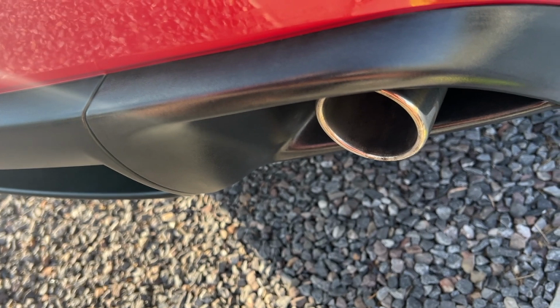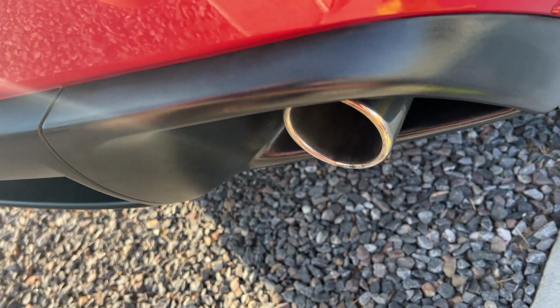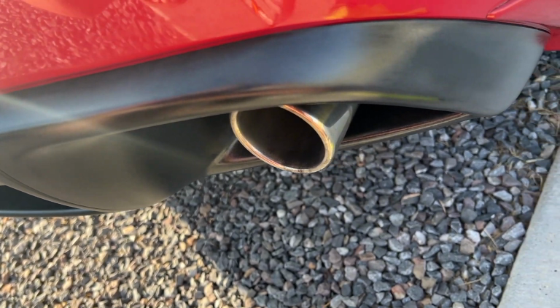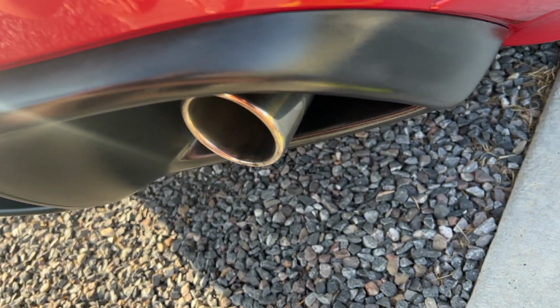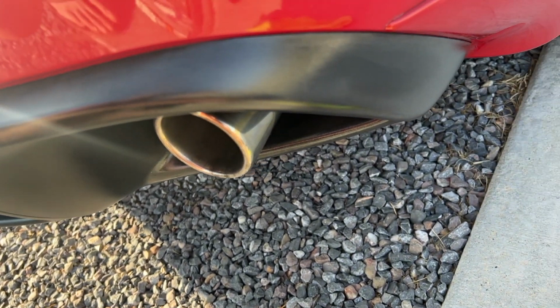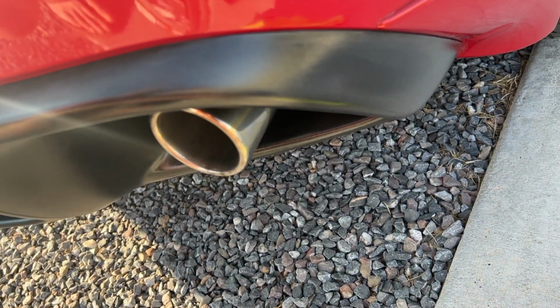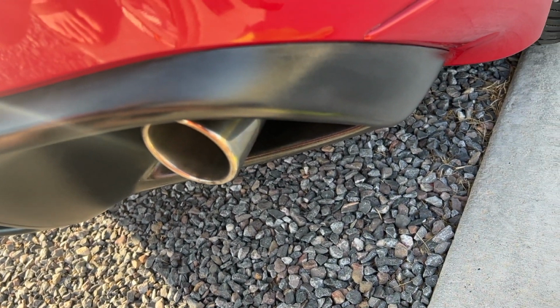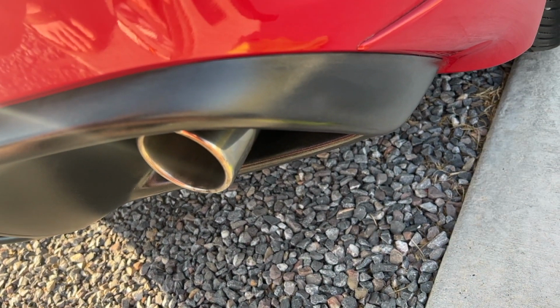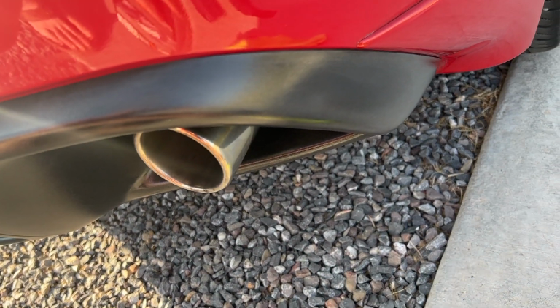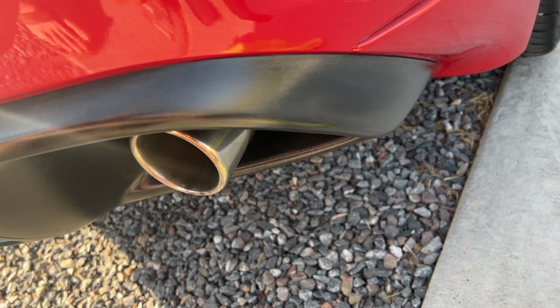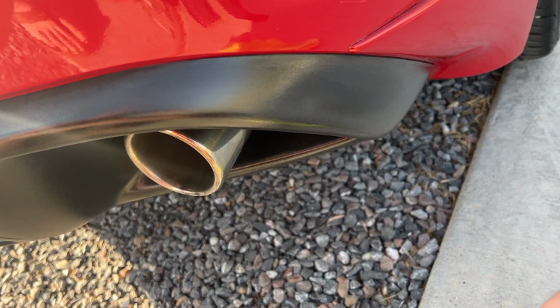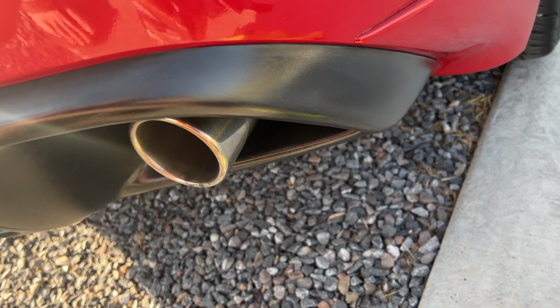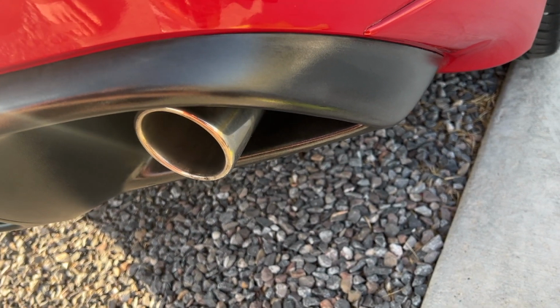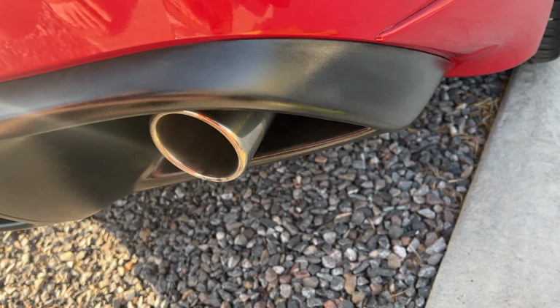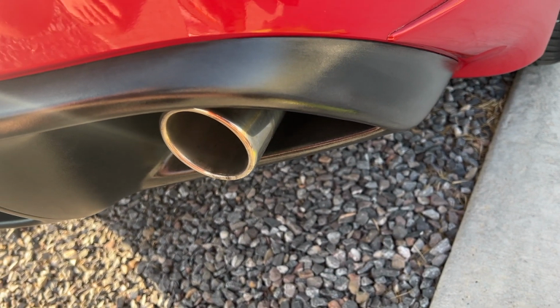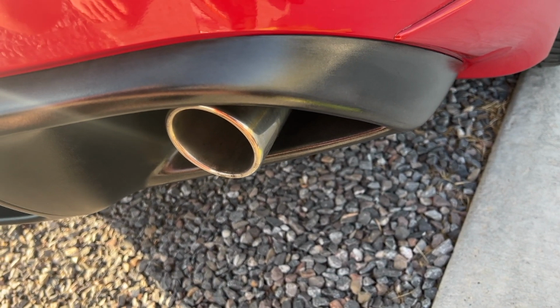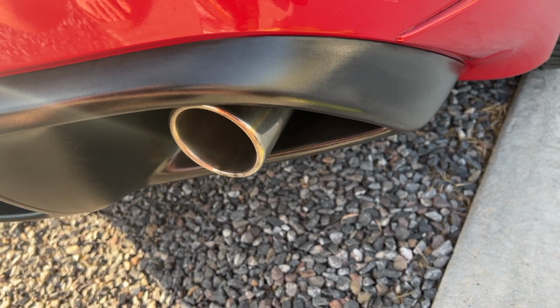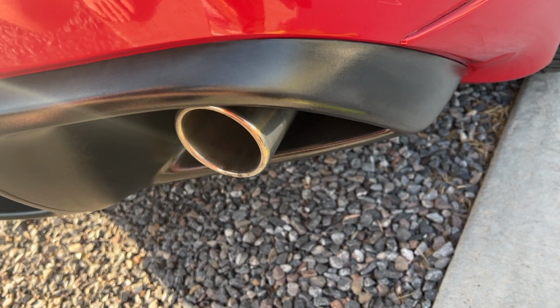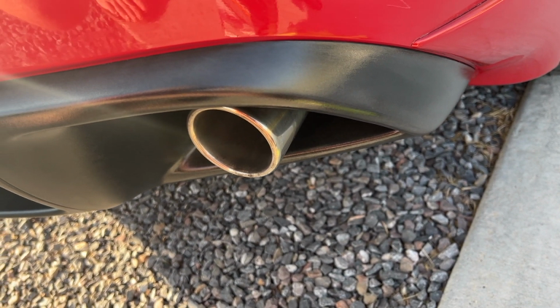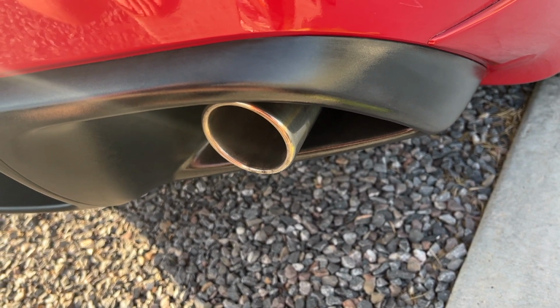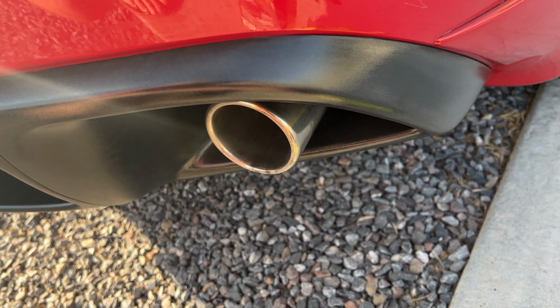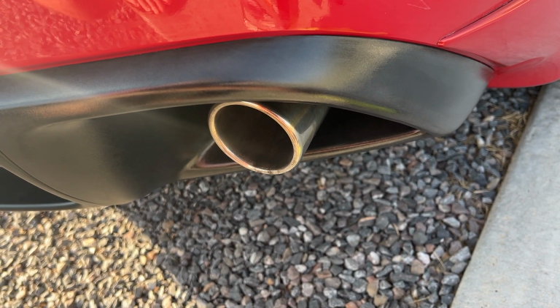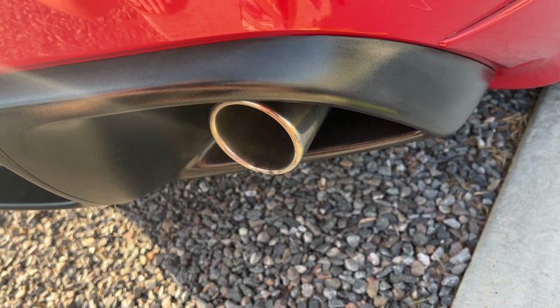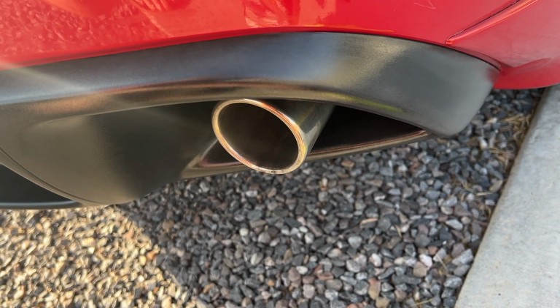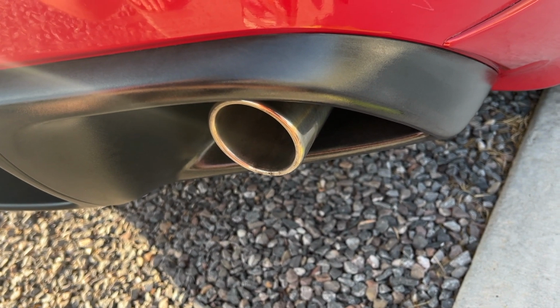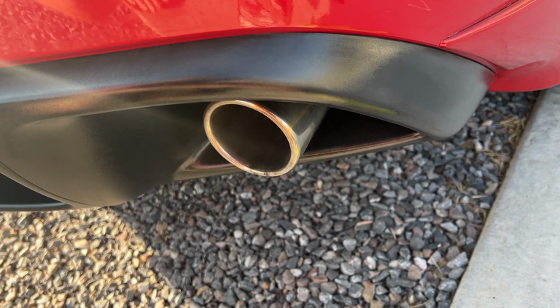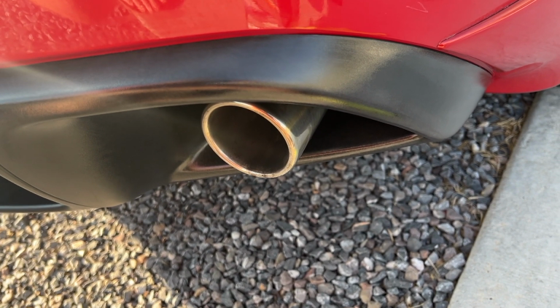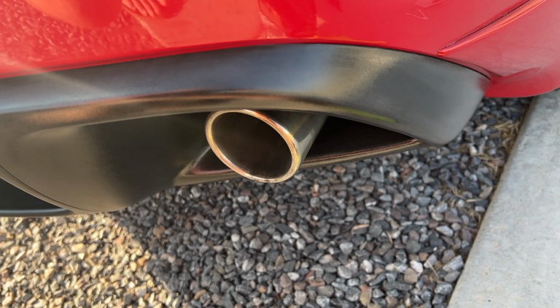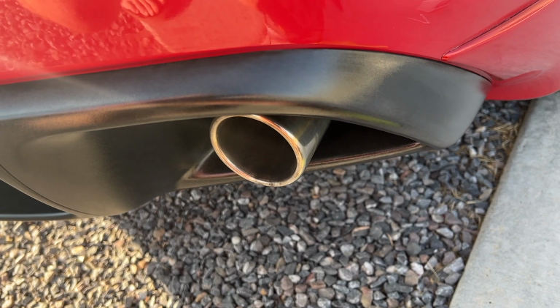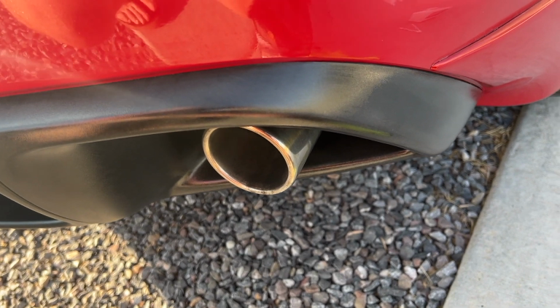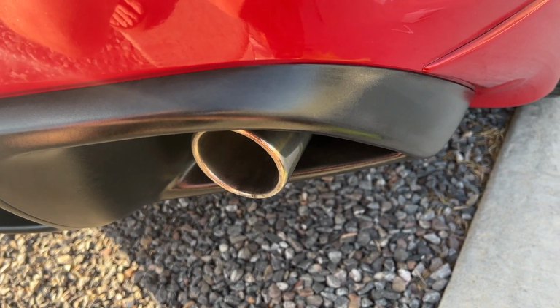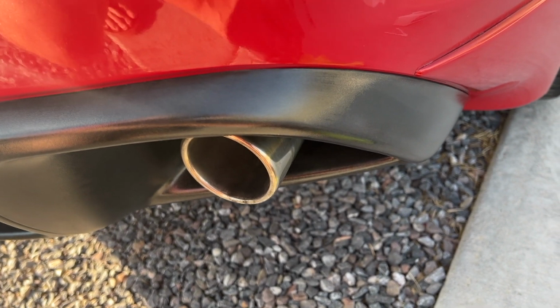We'll see if it holds up to the 200 washes. I'm Austin — this is Gone in 60 Detailing. Thanks for watching, catch you on the next video.